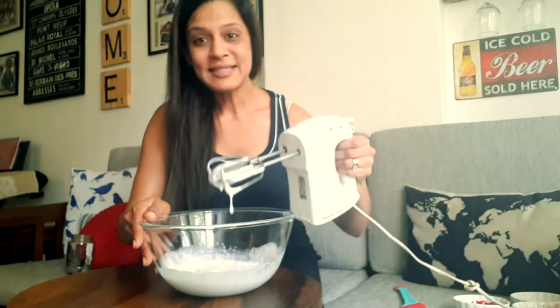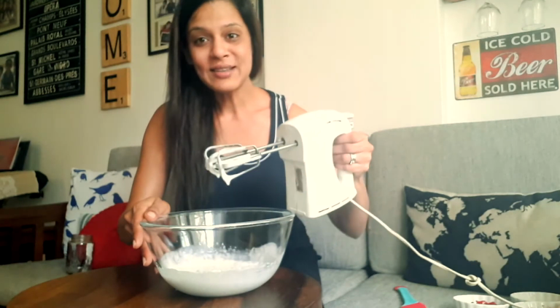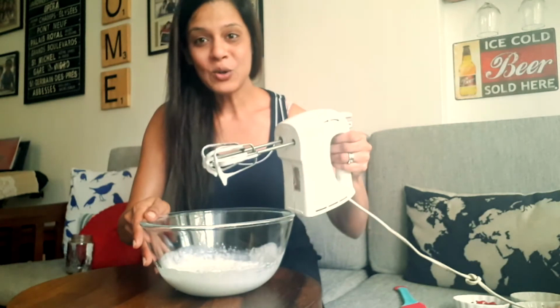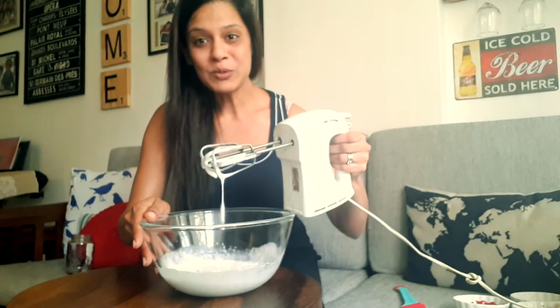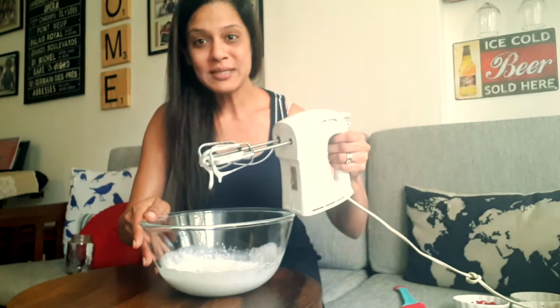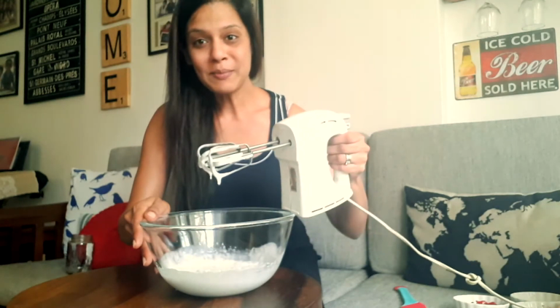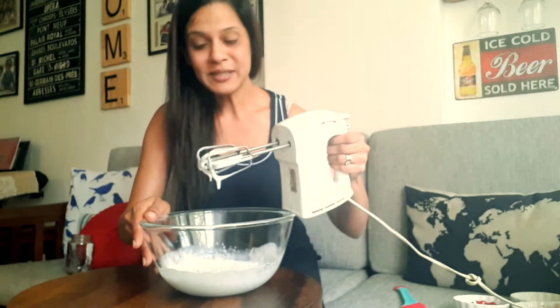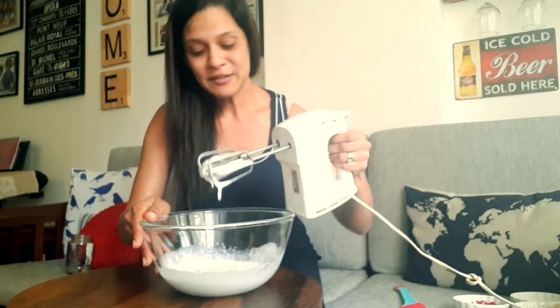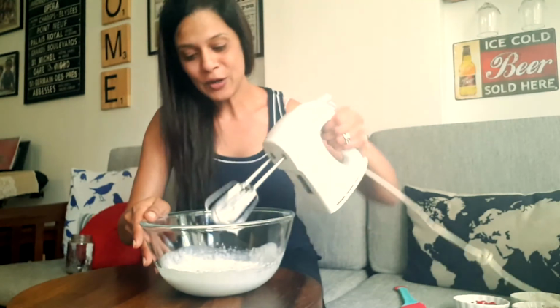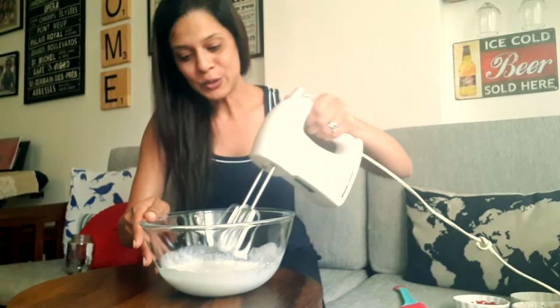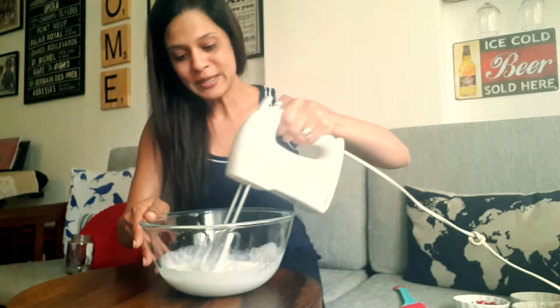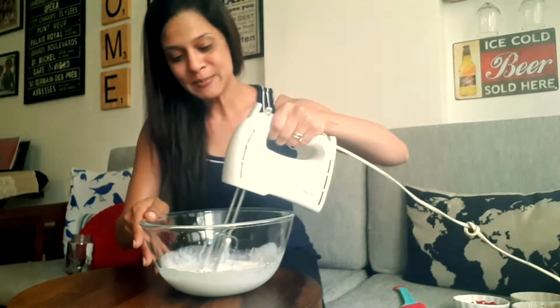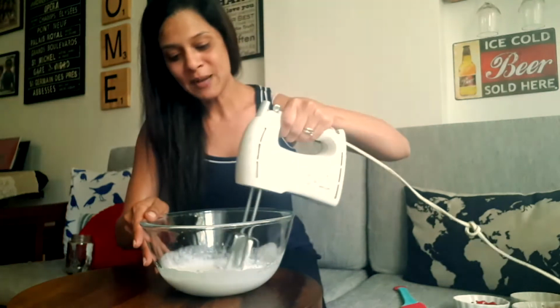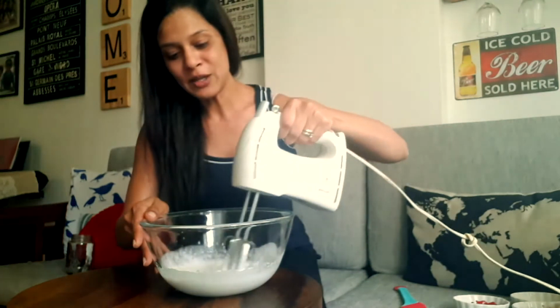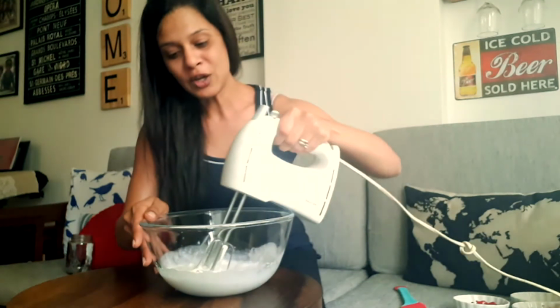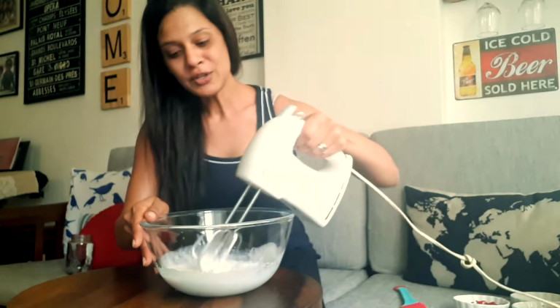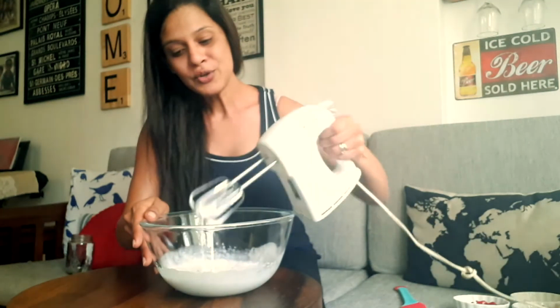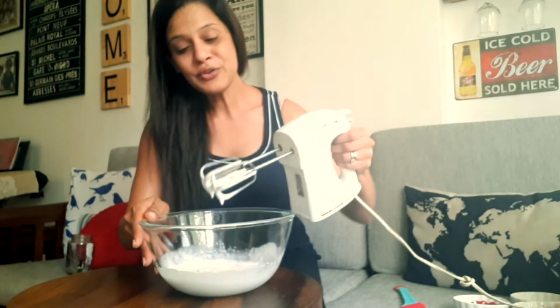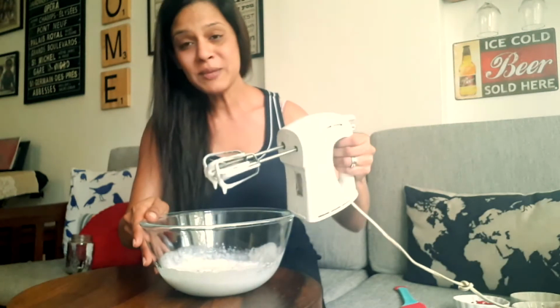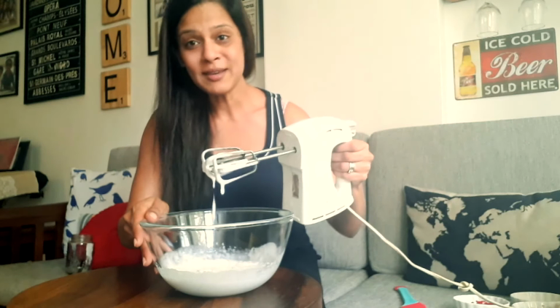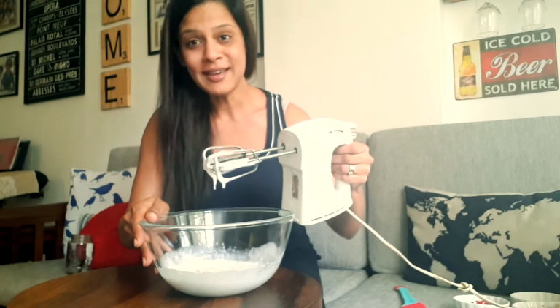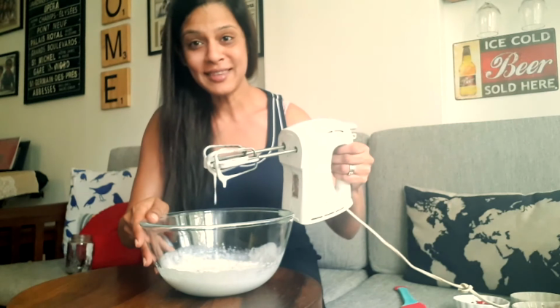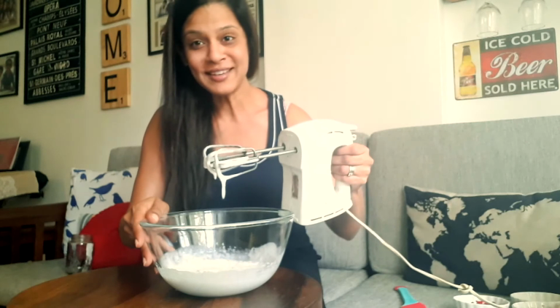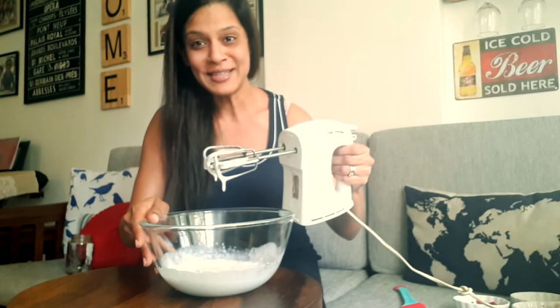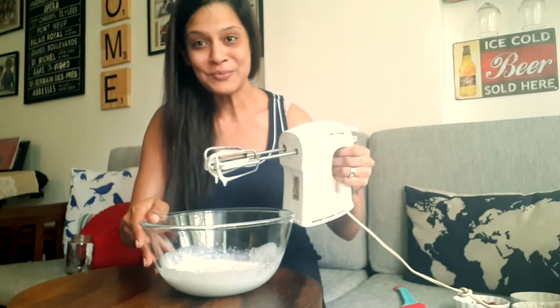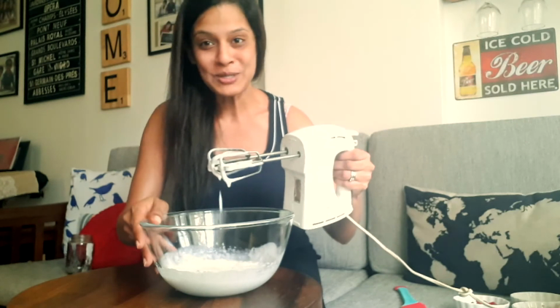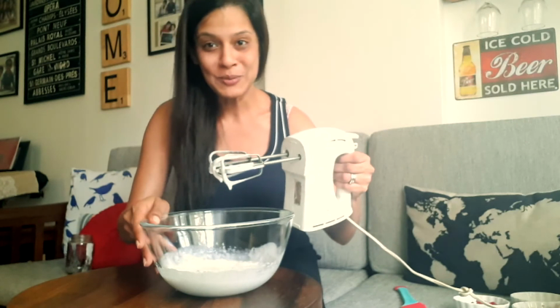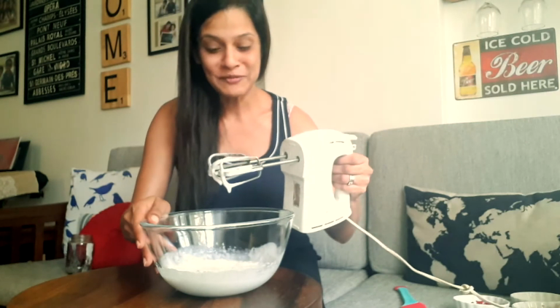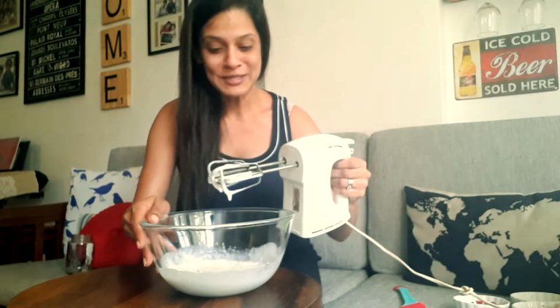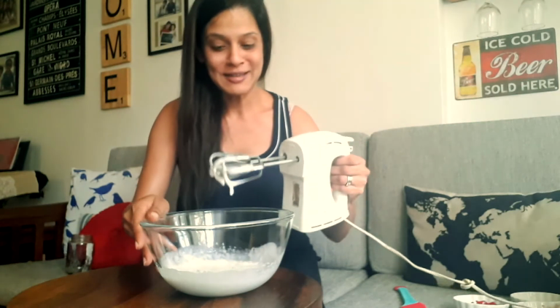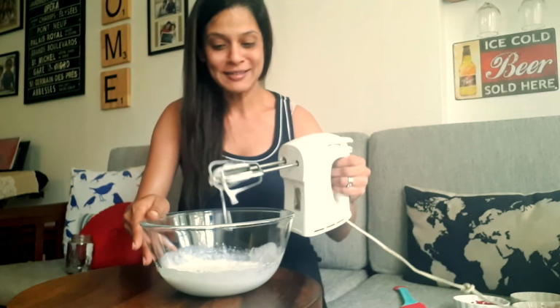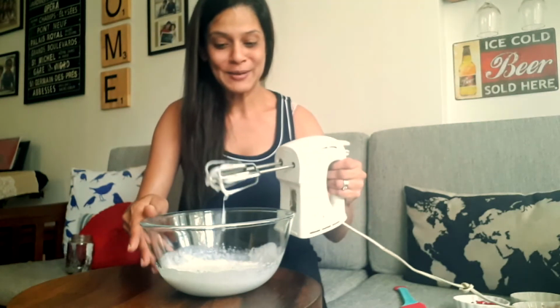It's almost doubled in volume and it's become a lot creamier and thicker than it was when we first started out.